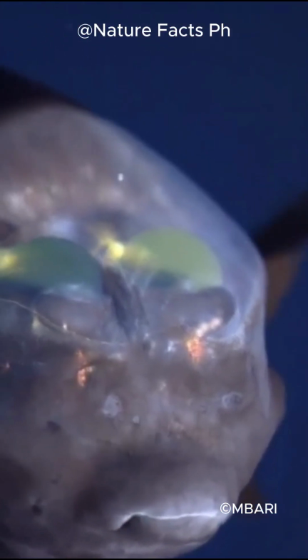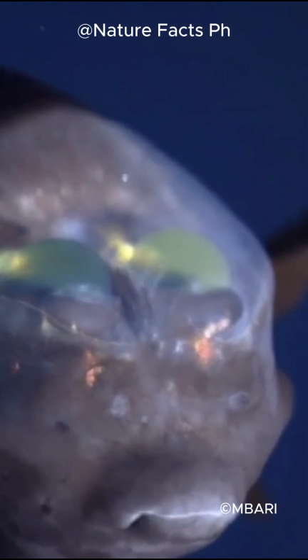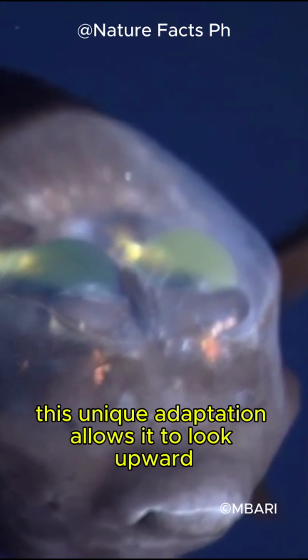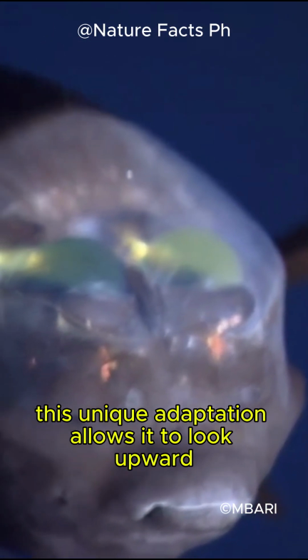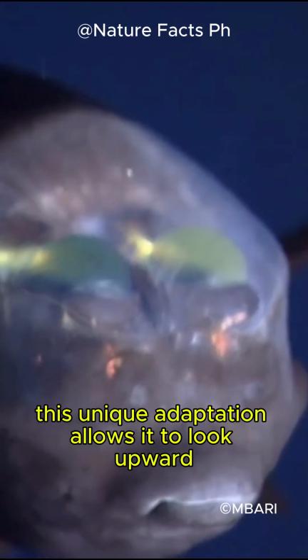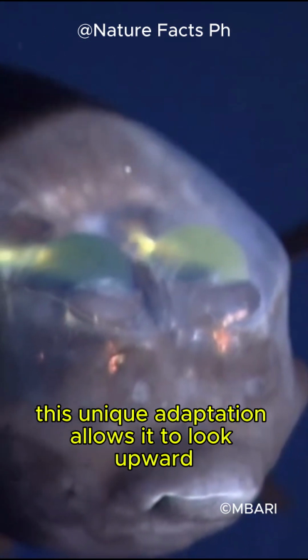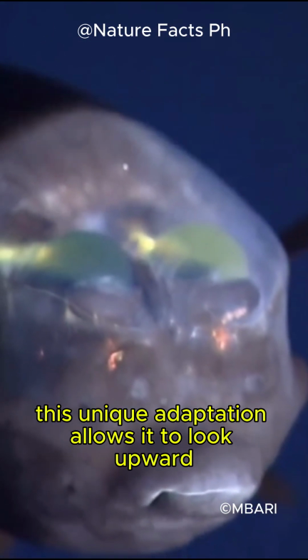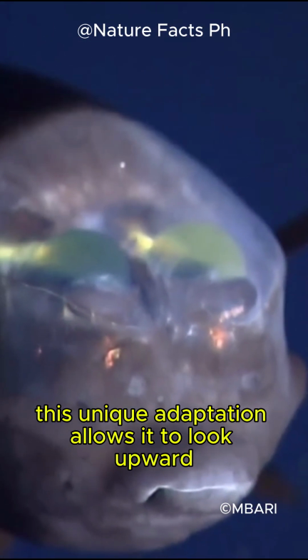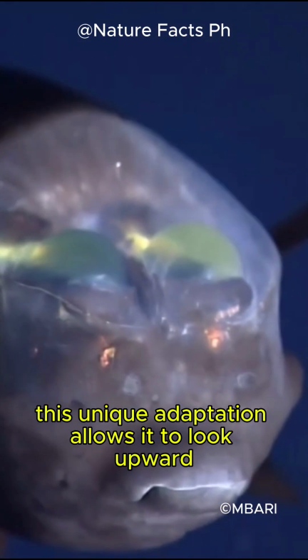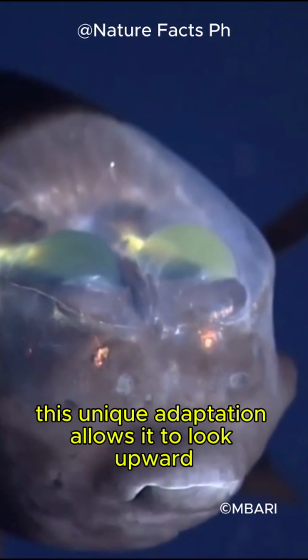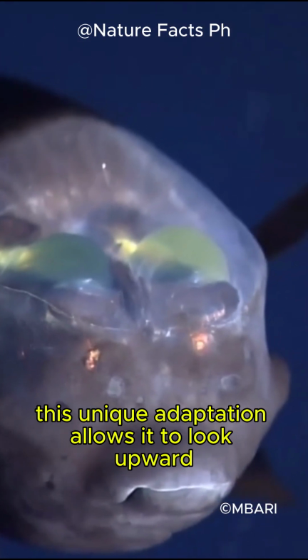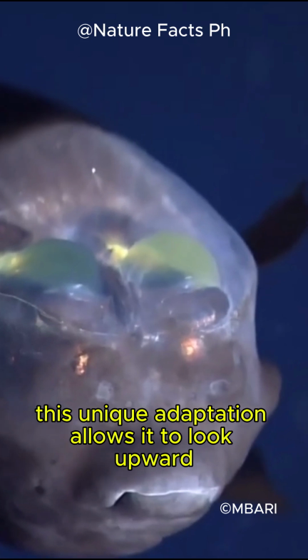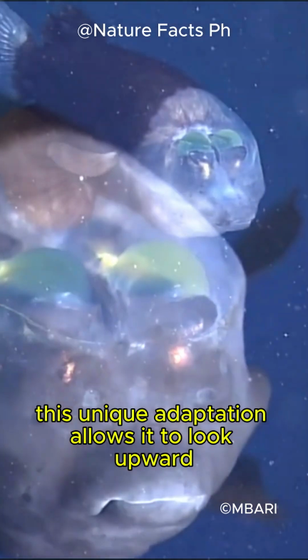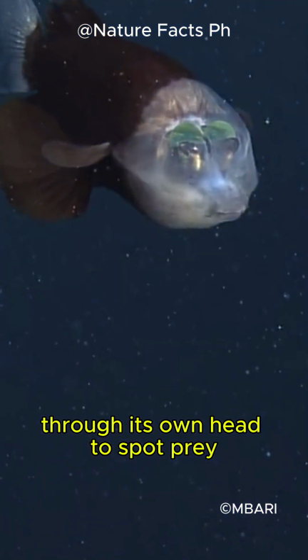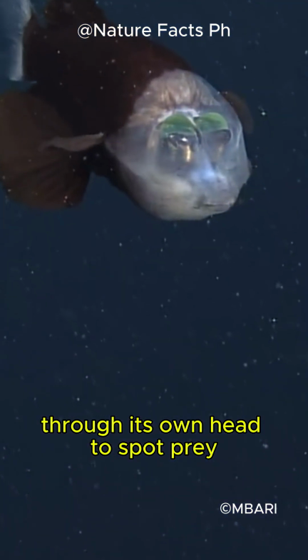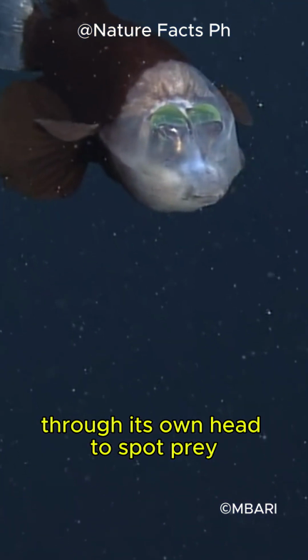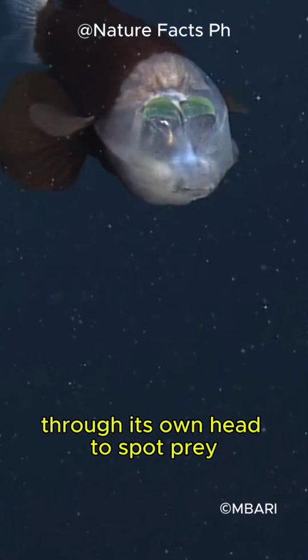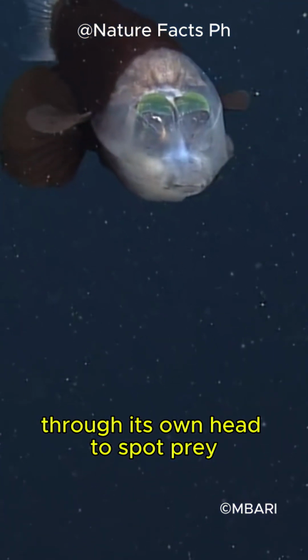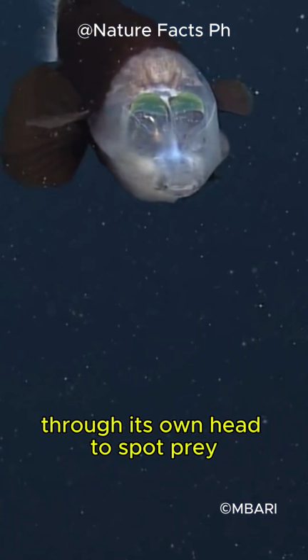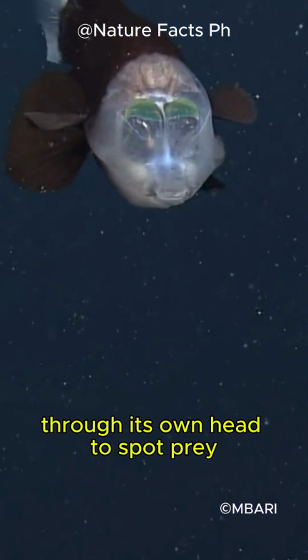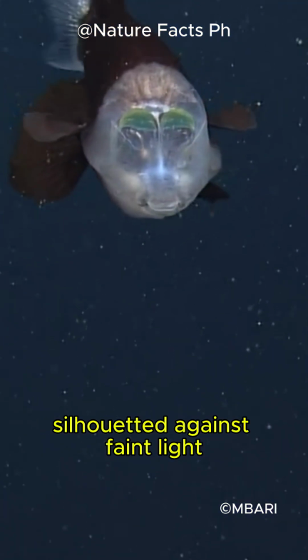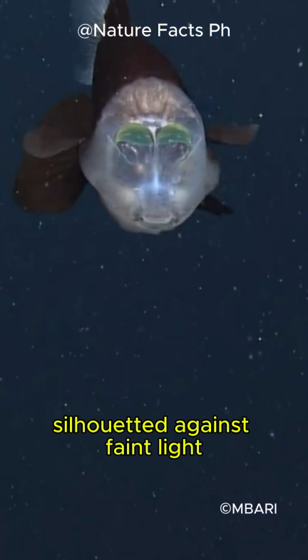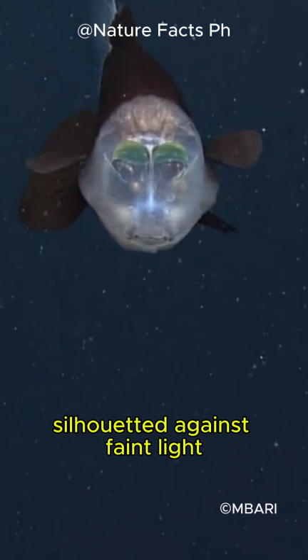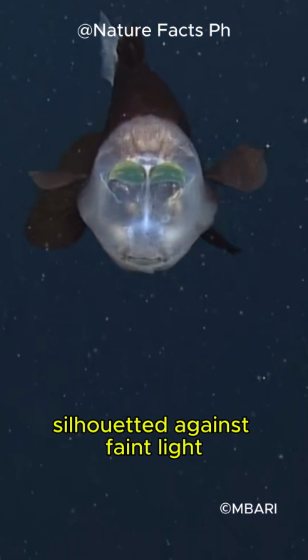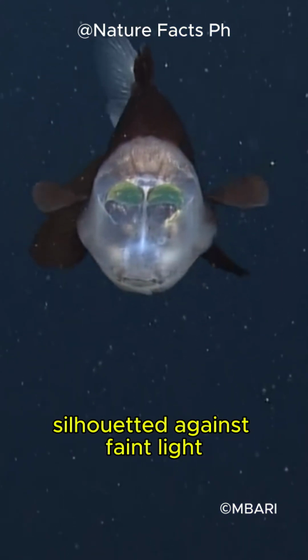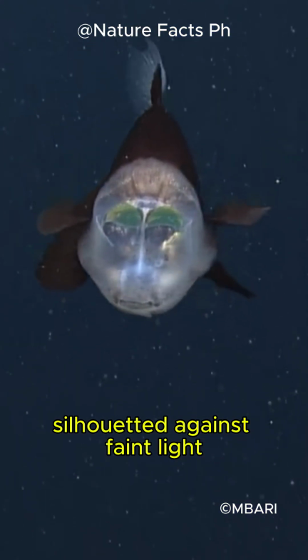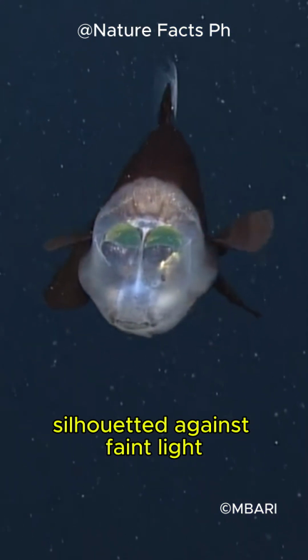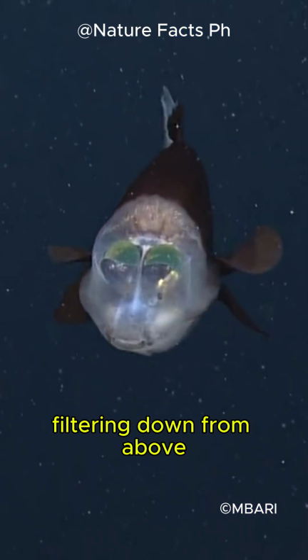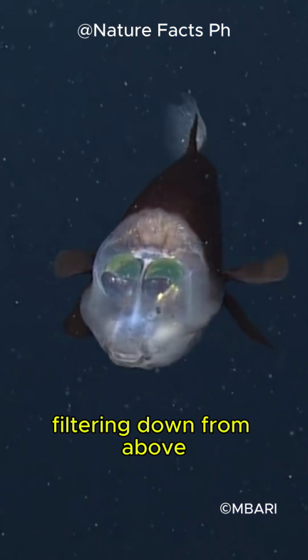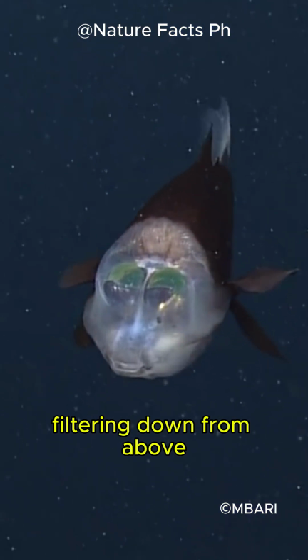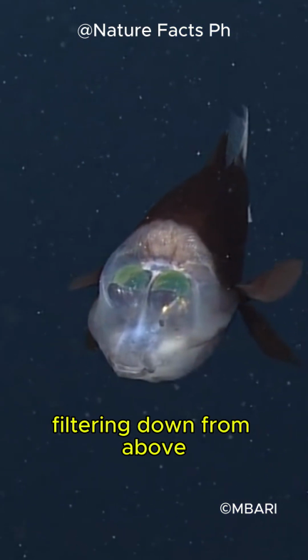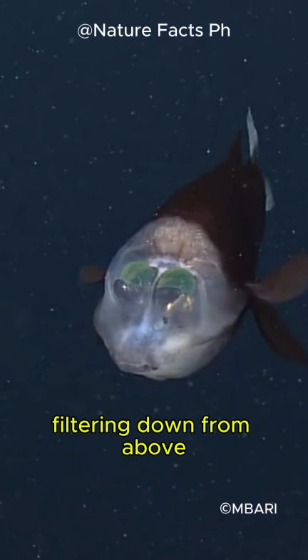This unique adaptation allows it to look upward through its own head to spot prey silhouetted against faint light filtering down from above, a critical advantage in the dark depths of the ocean.